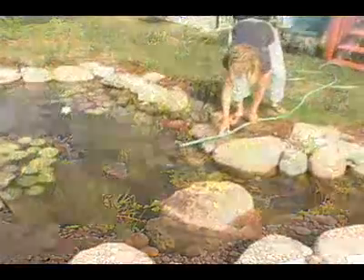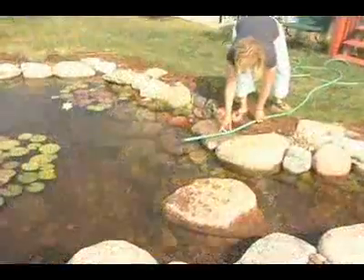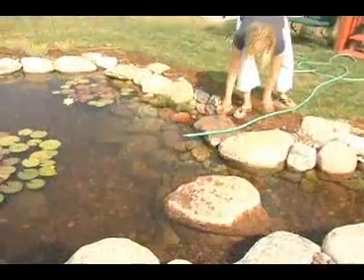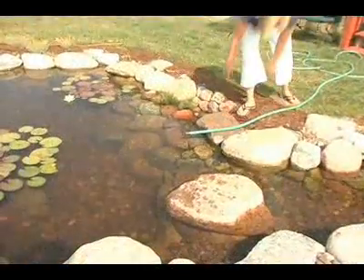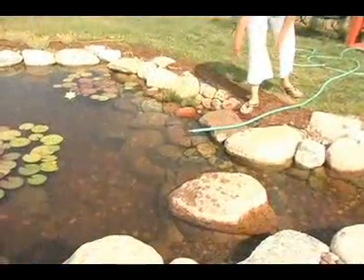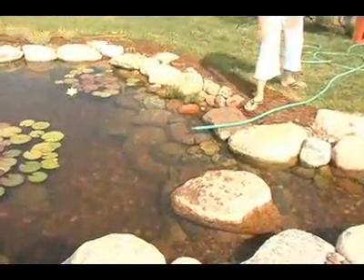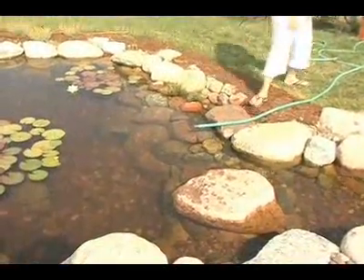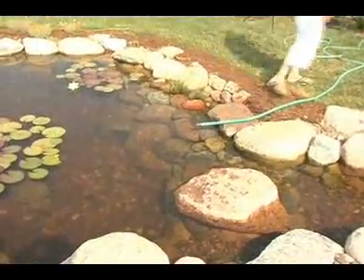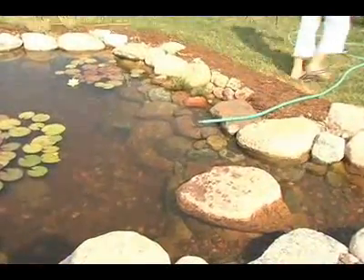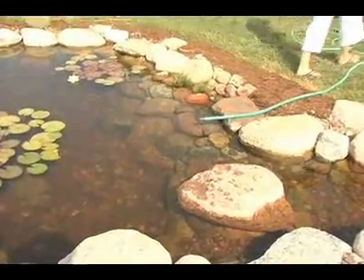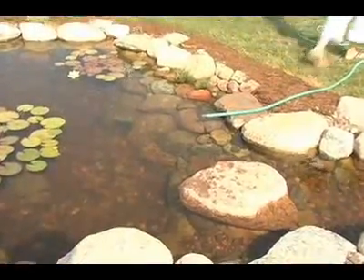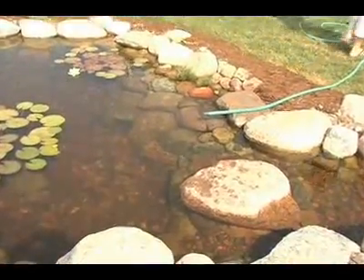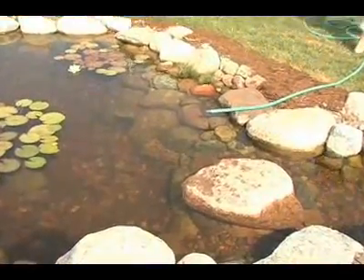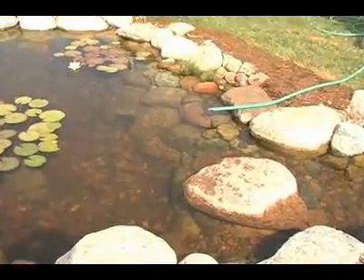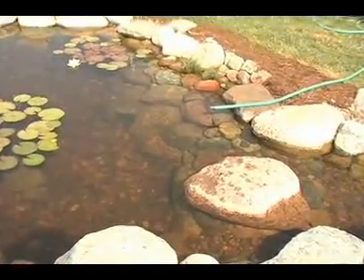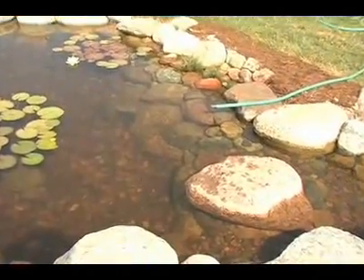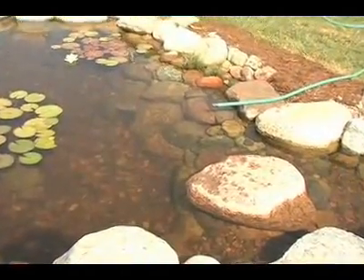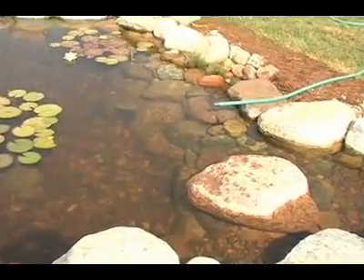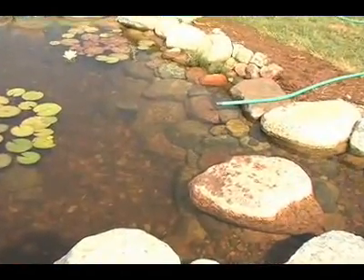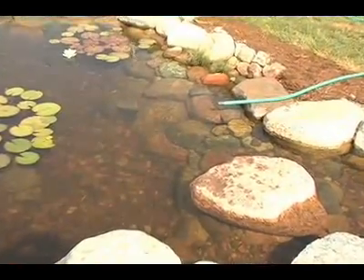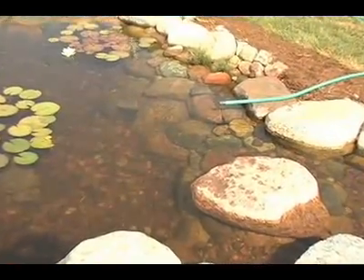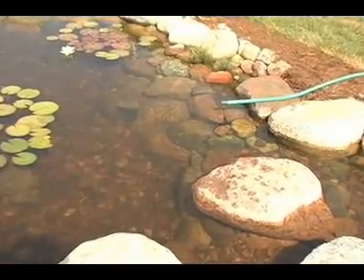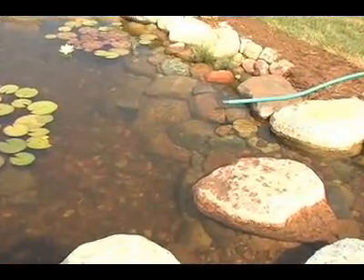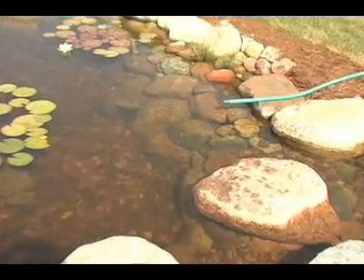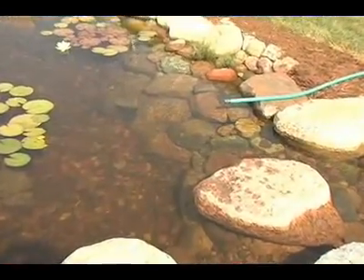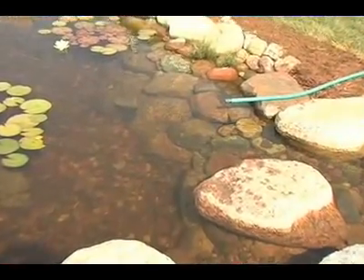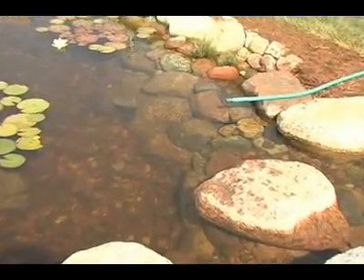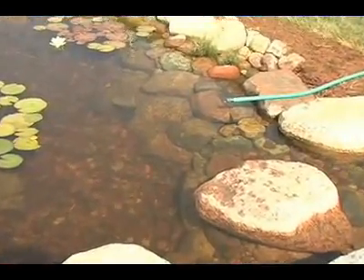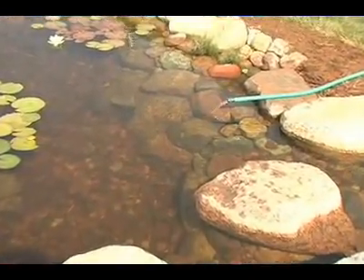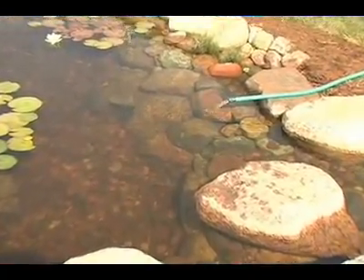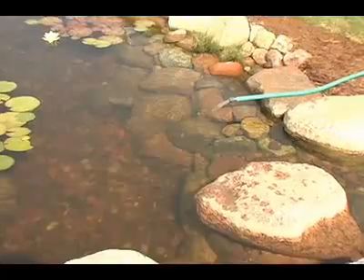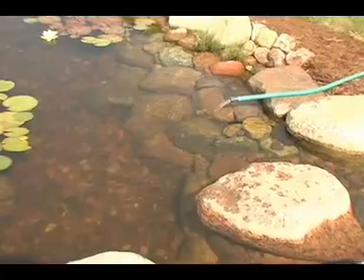Automatic water fill valves are available for your convenience, or simply use your garden hose to top off your pond once a week.